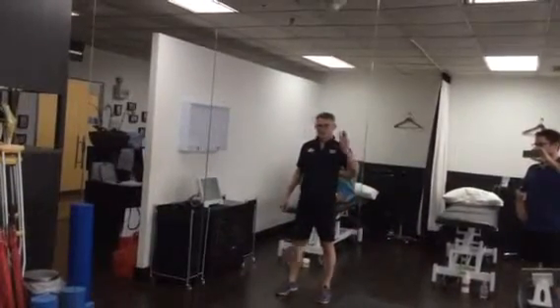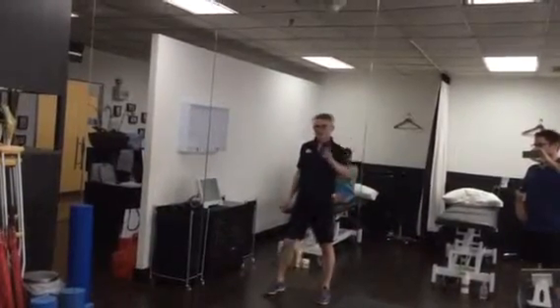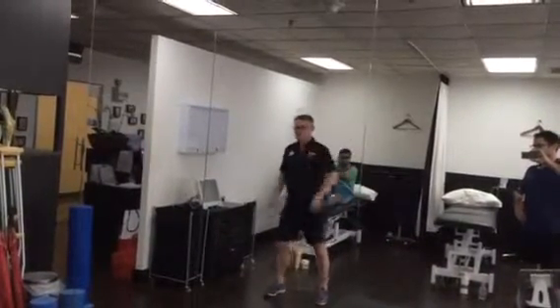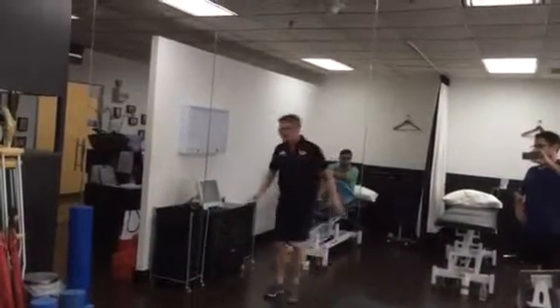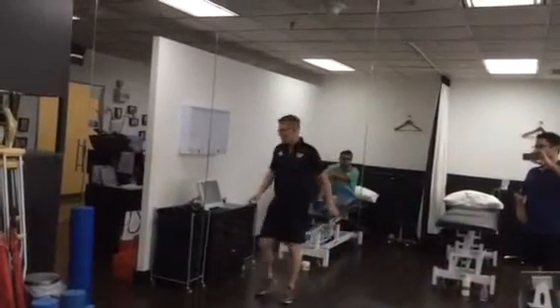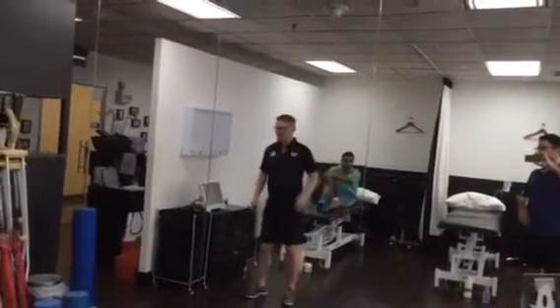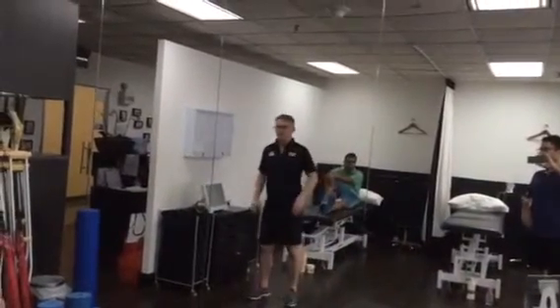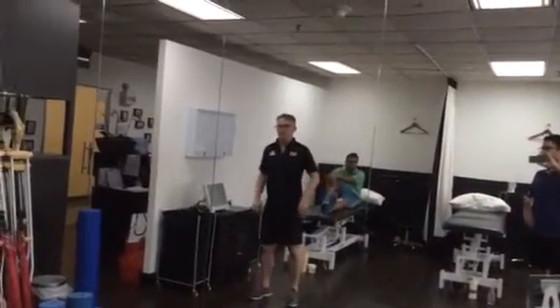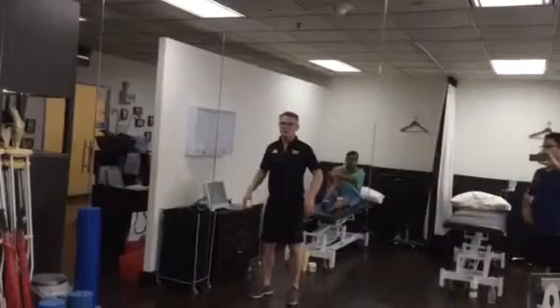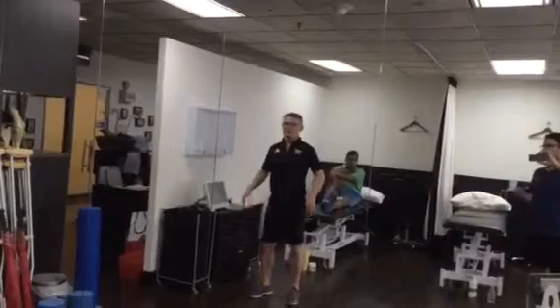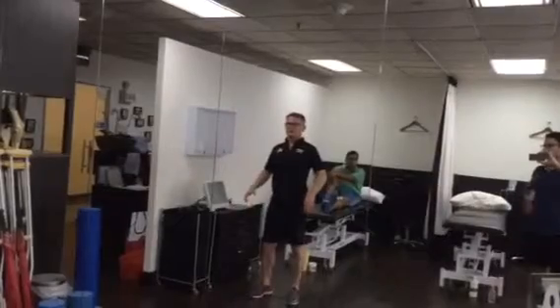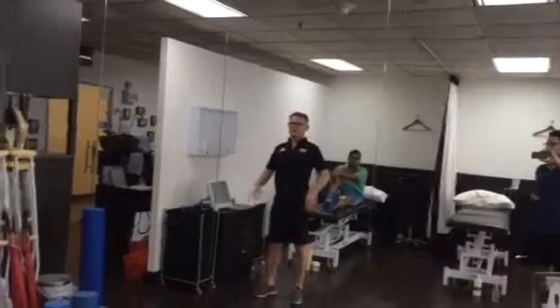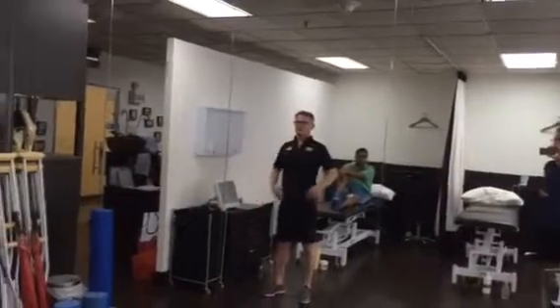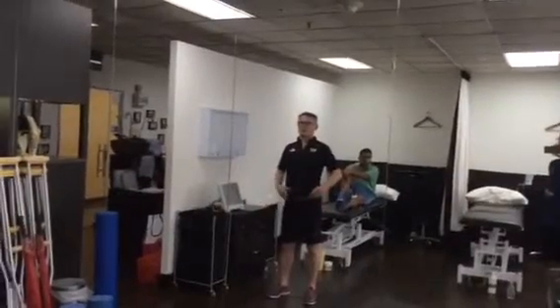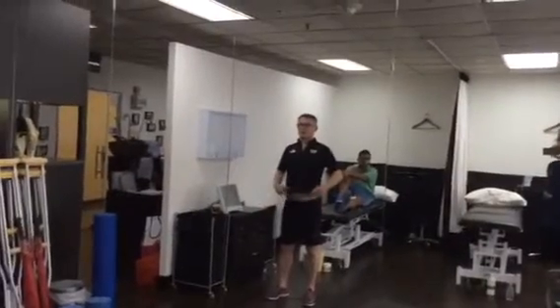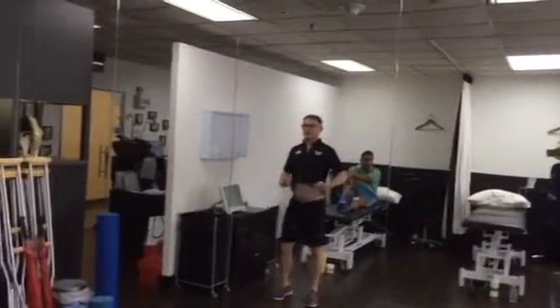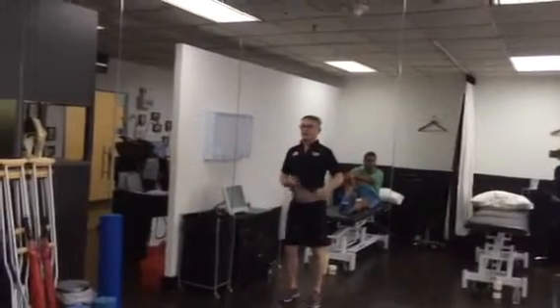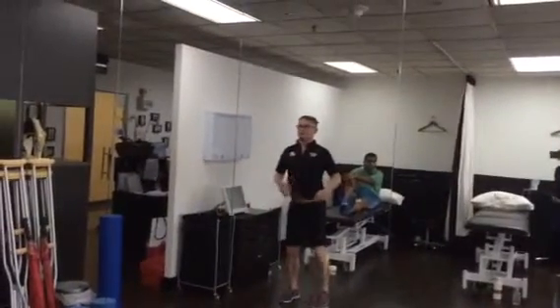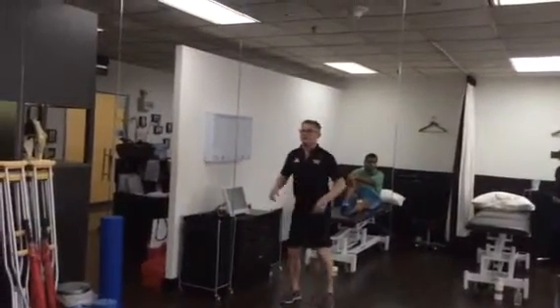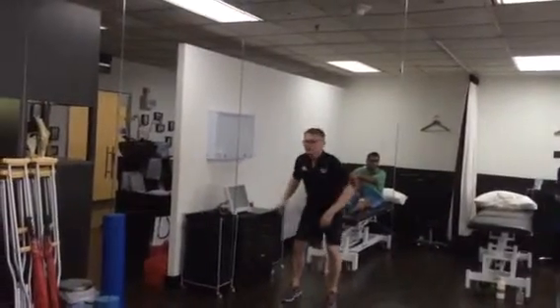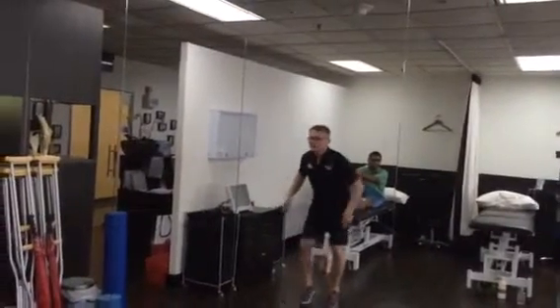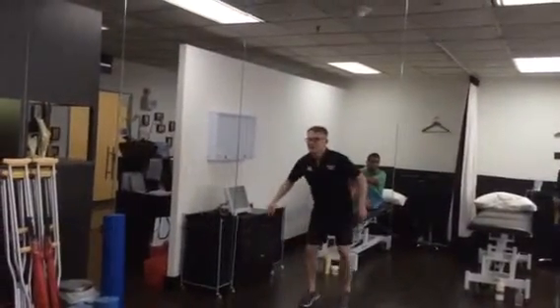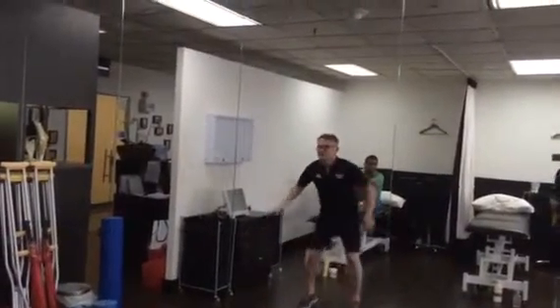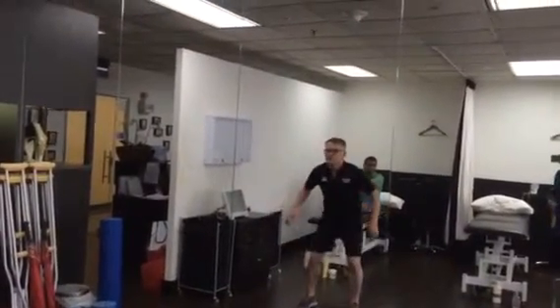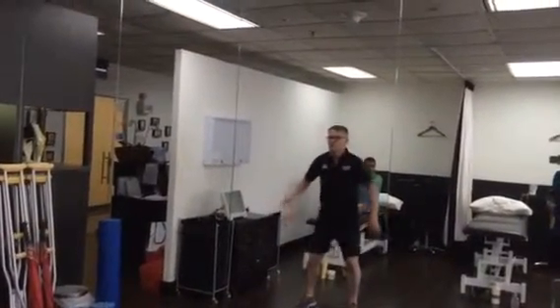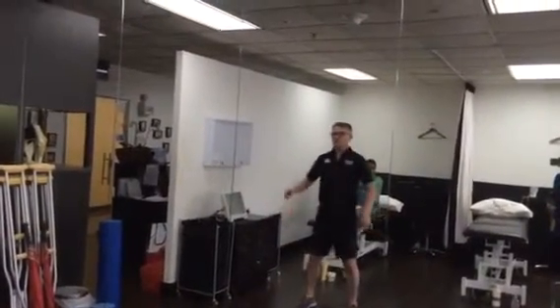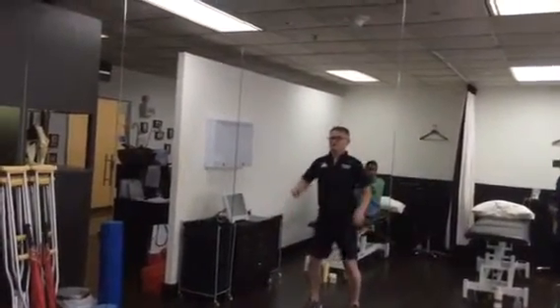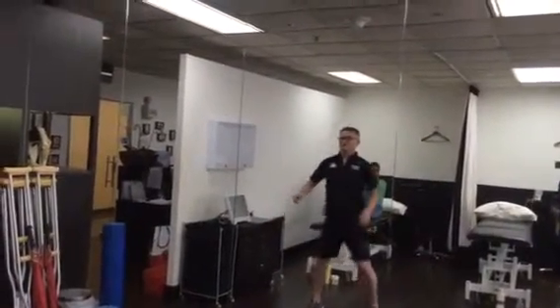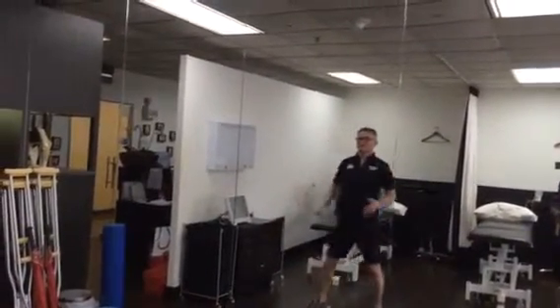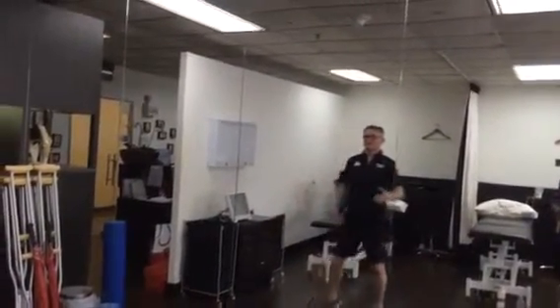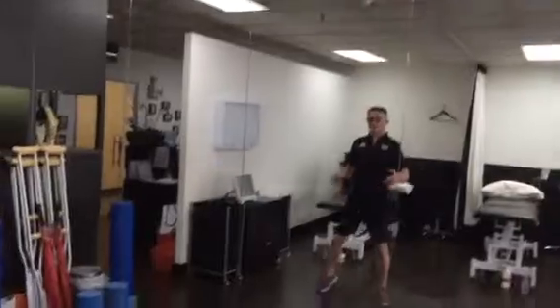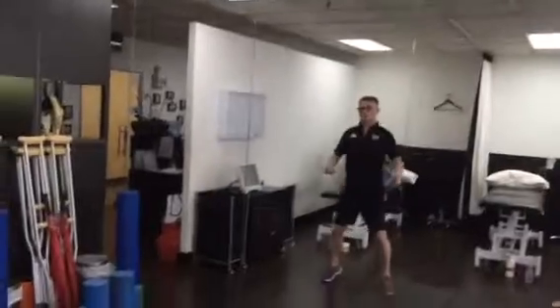Third exercise. Shoulders back and the back stays straight. You have a tendency to go forward. Start nice and tall.